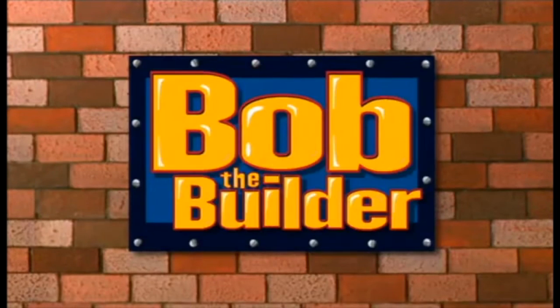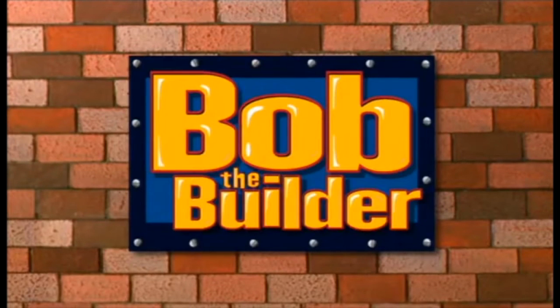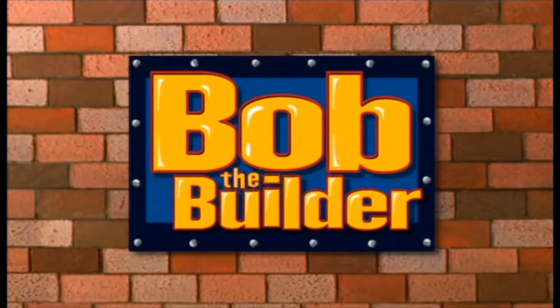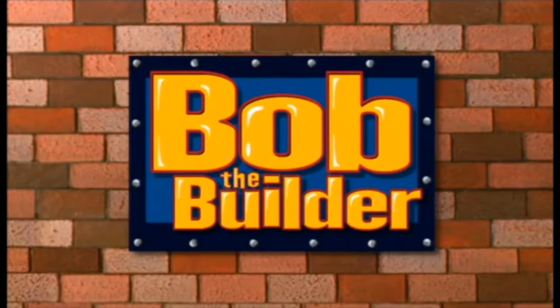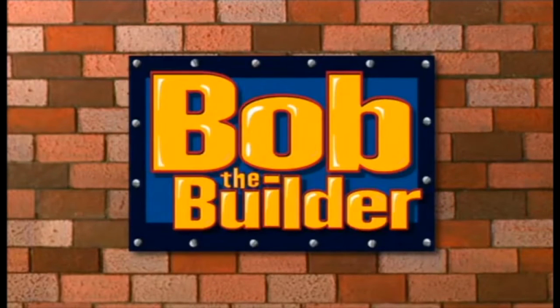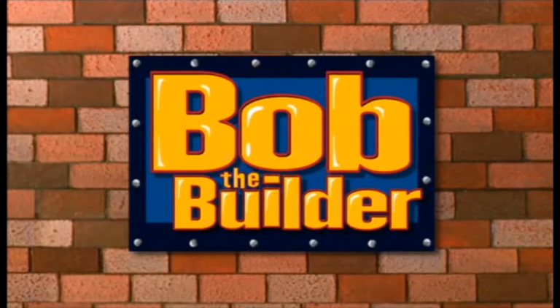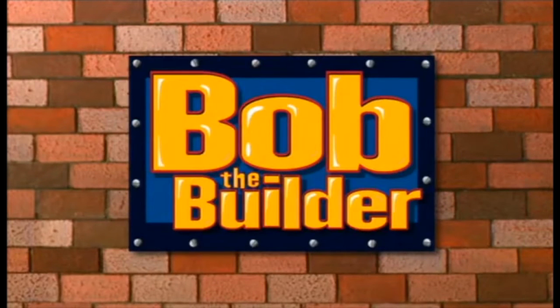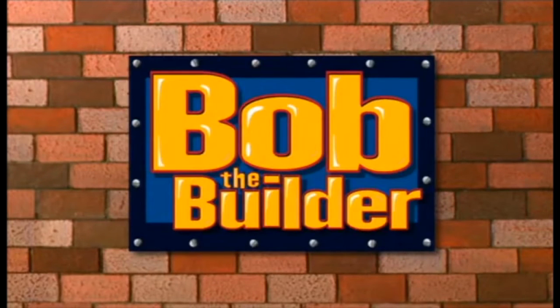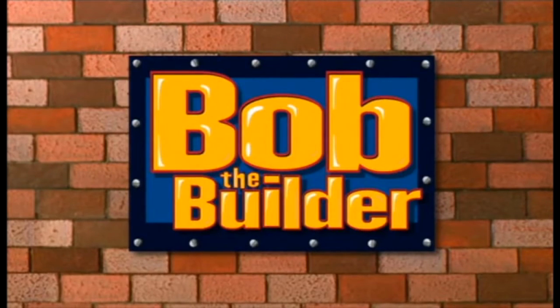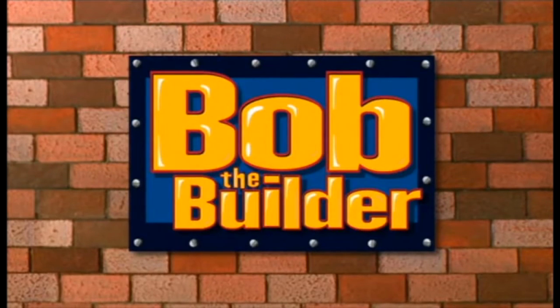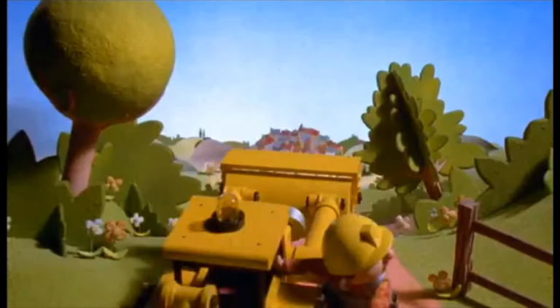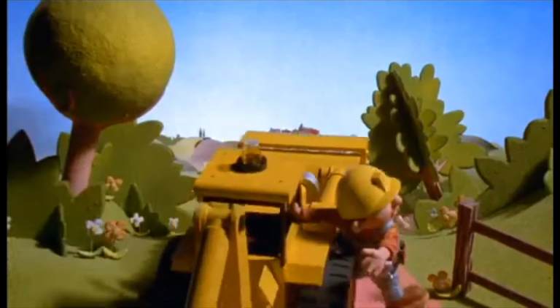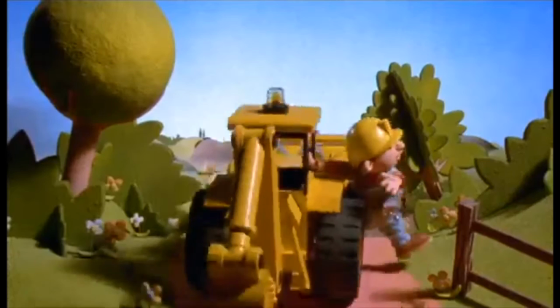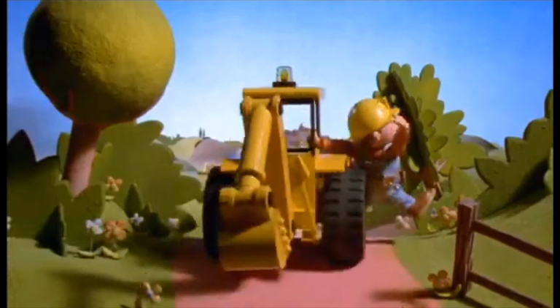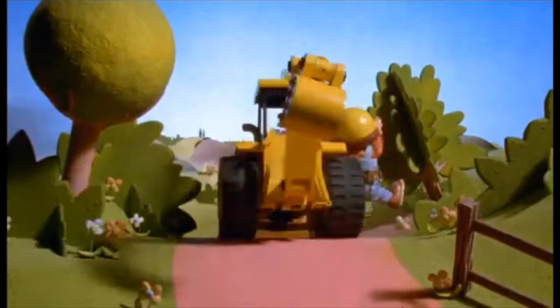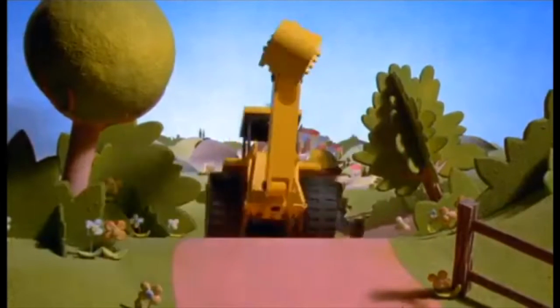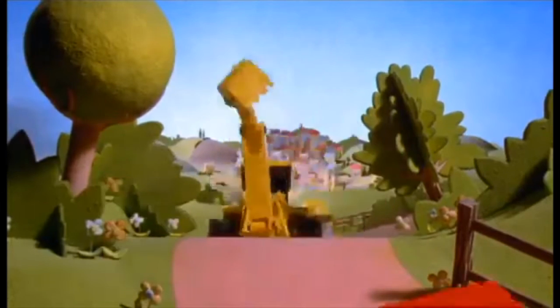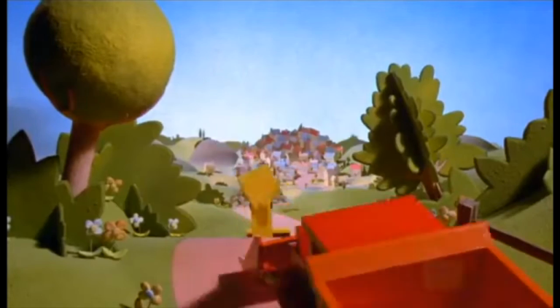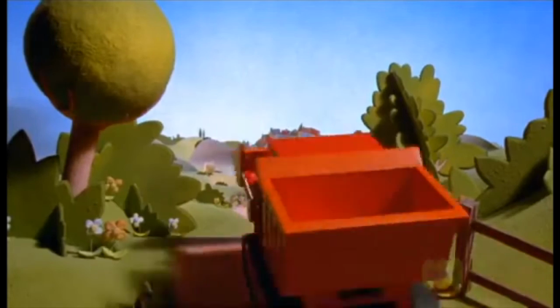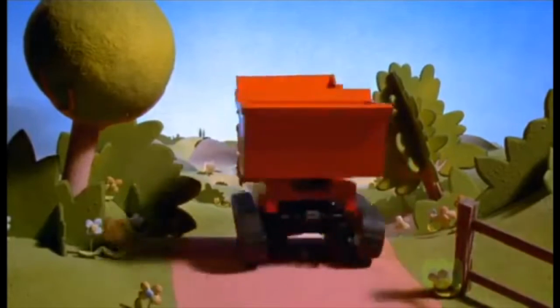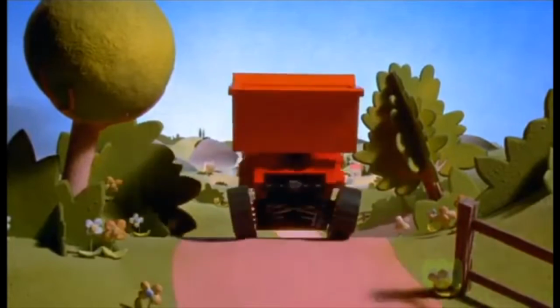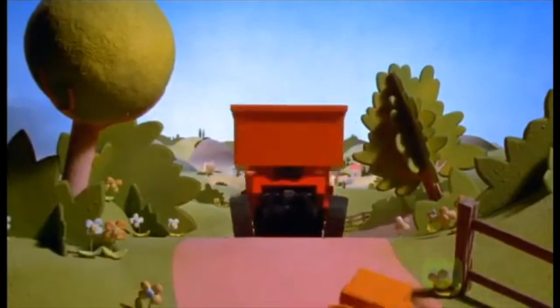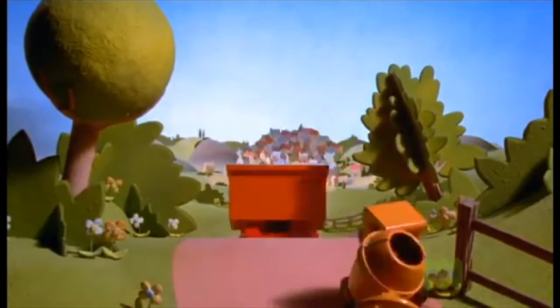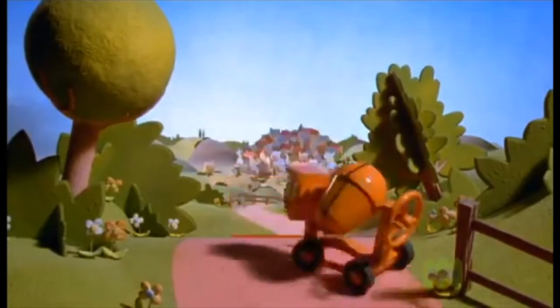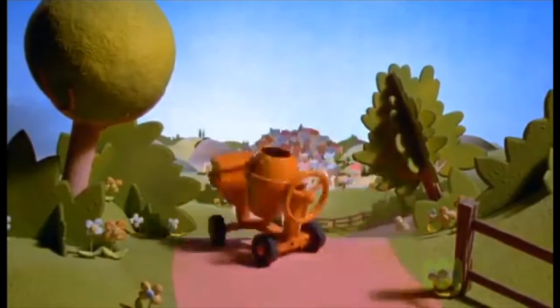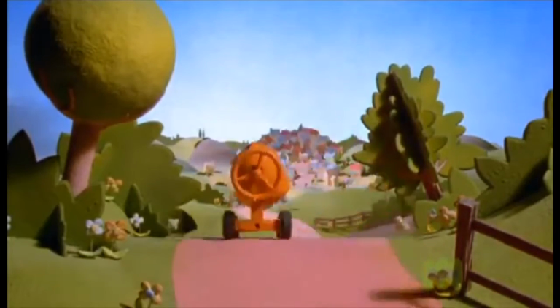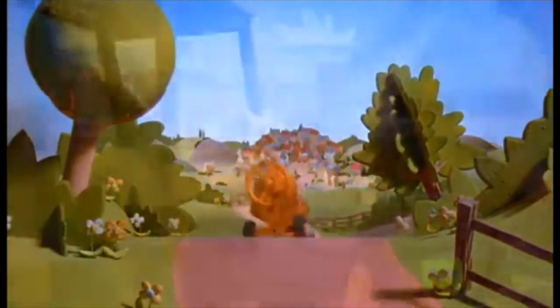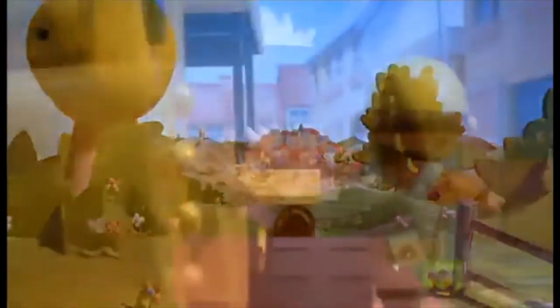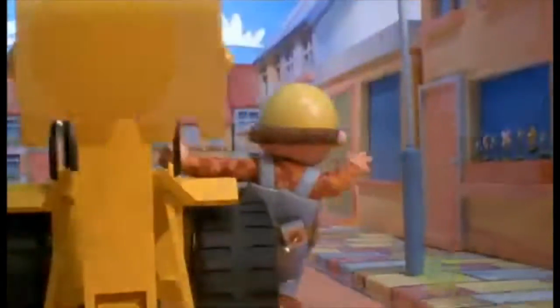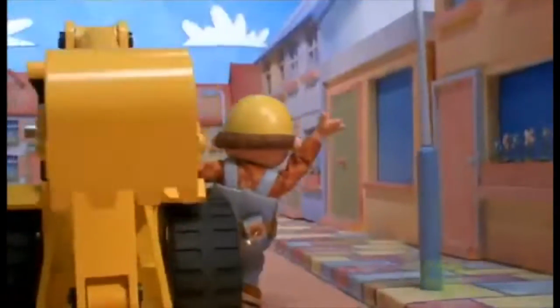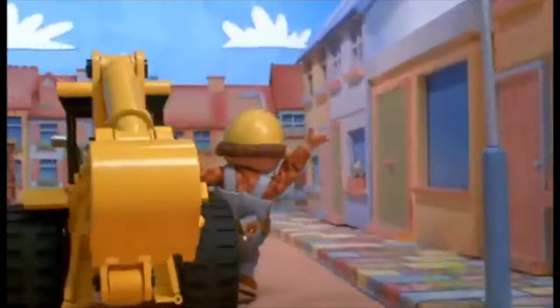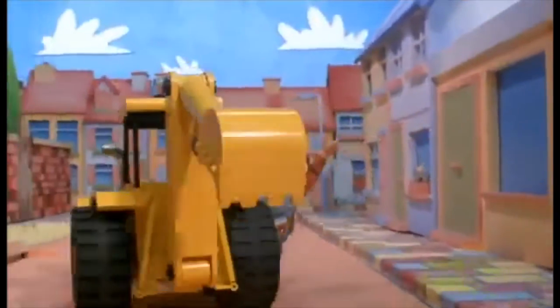Bob the Builder, can we fix it? Bob the Builder, yes we can!